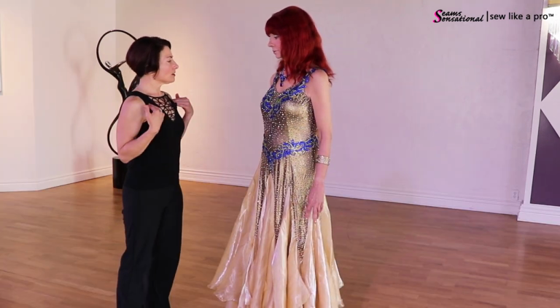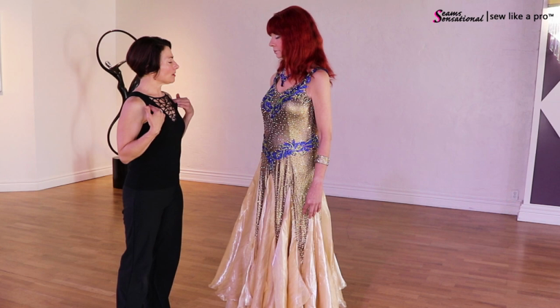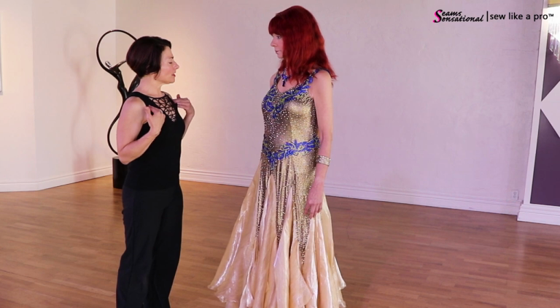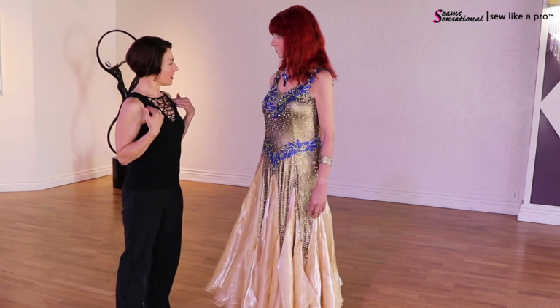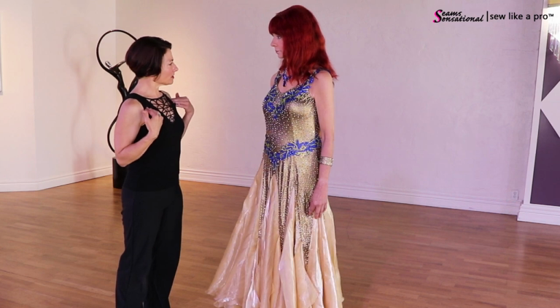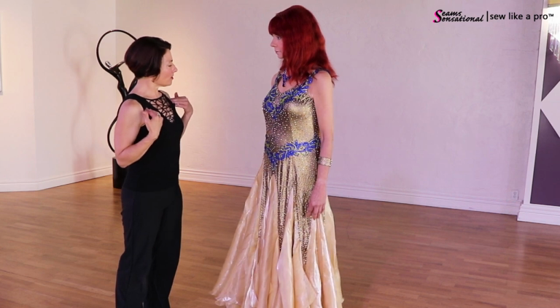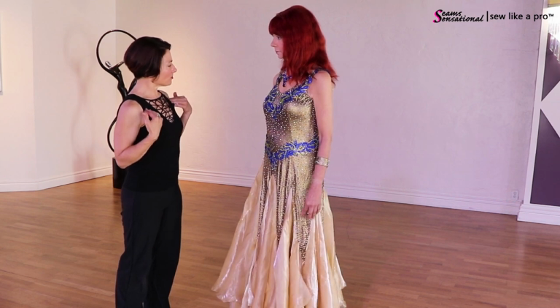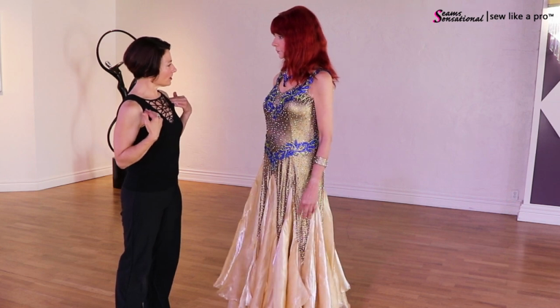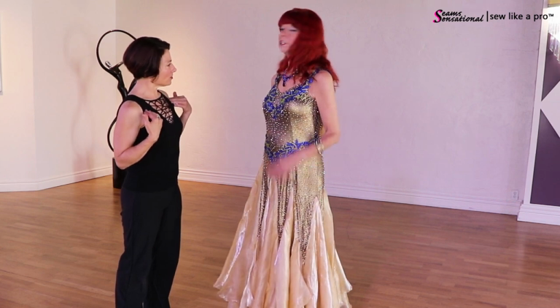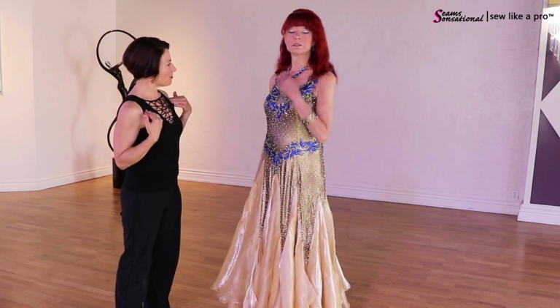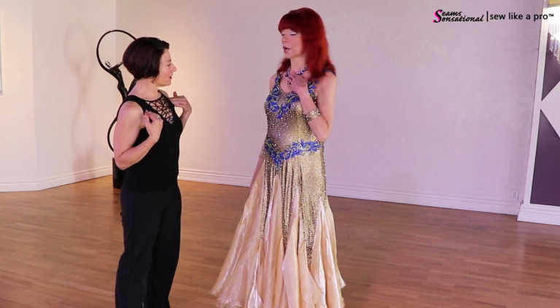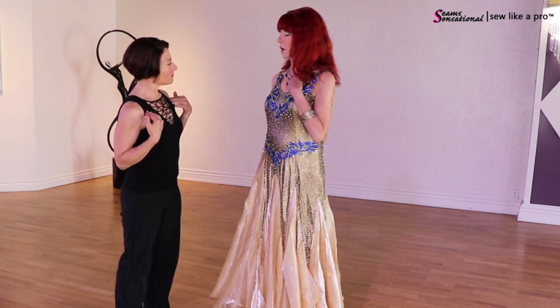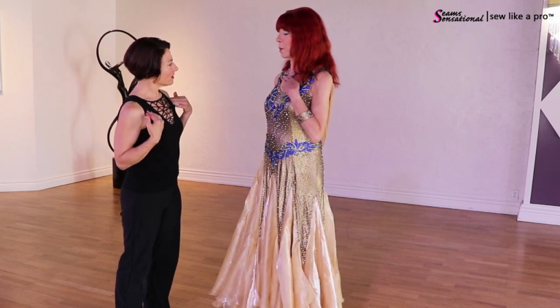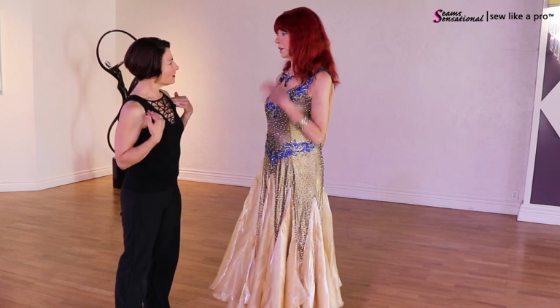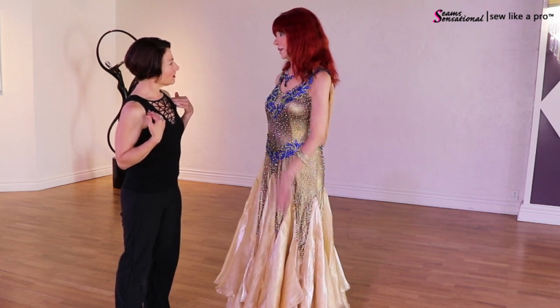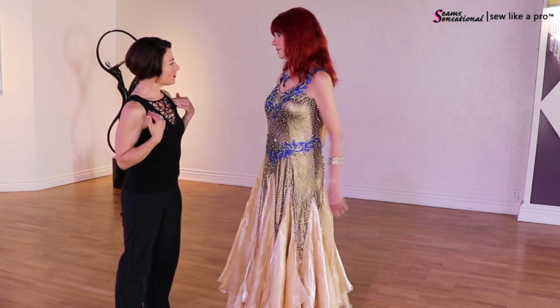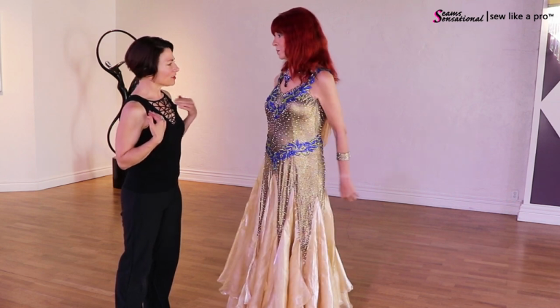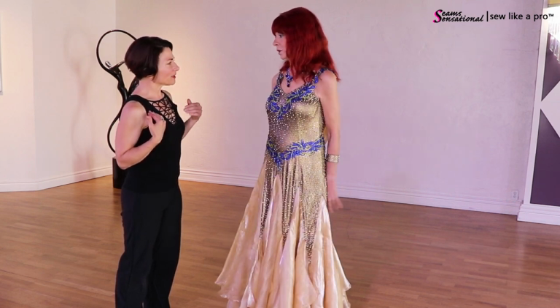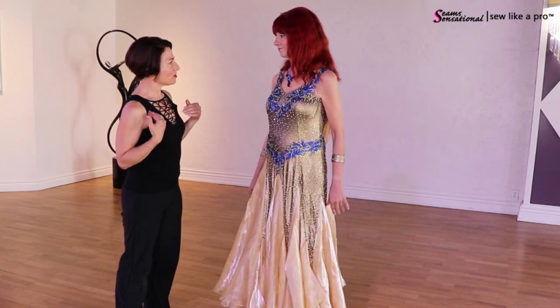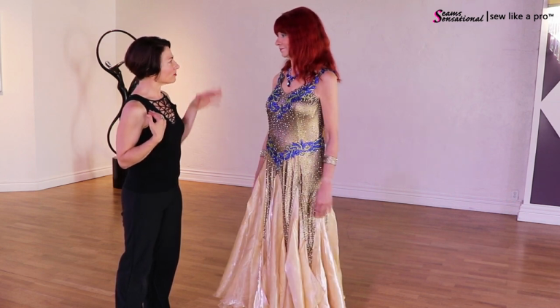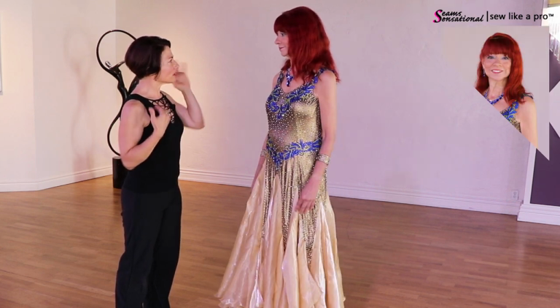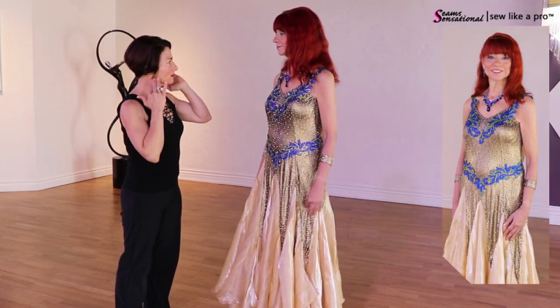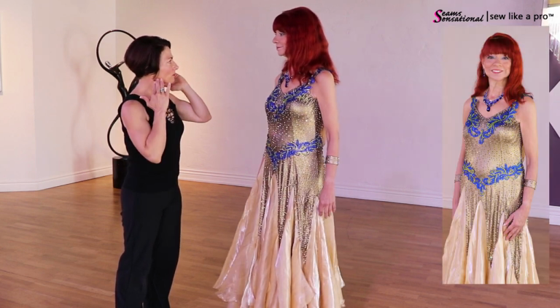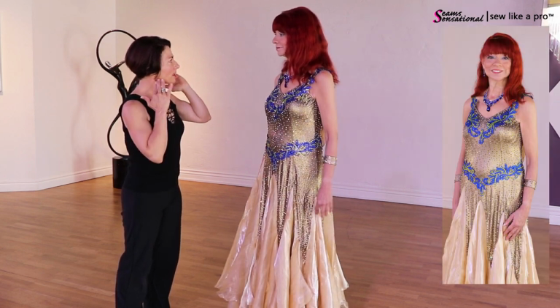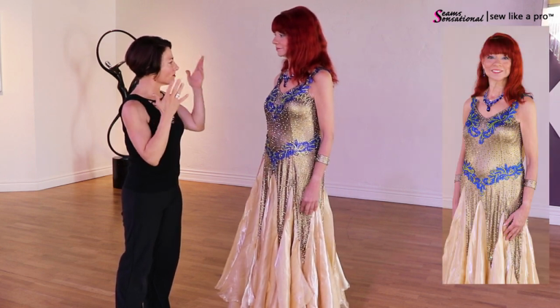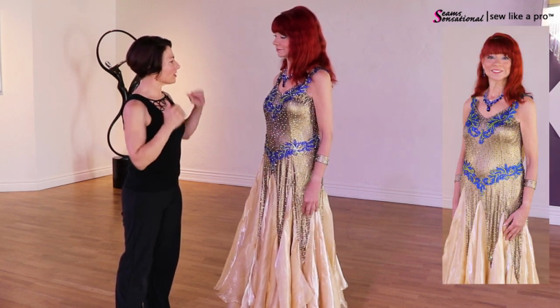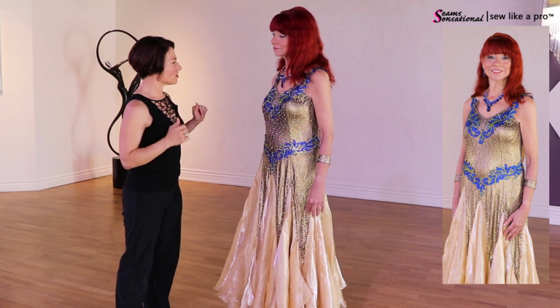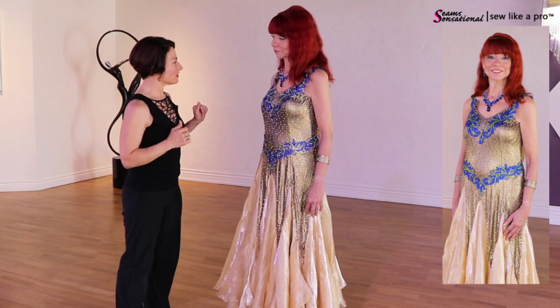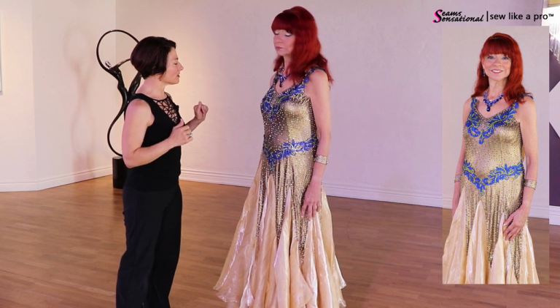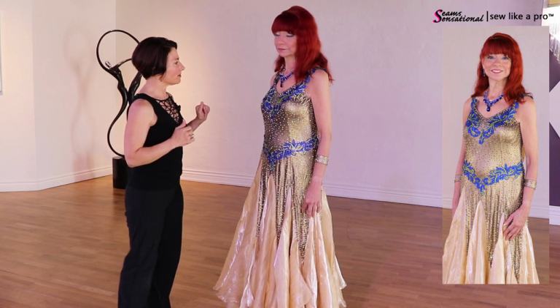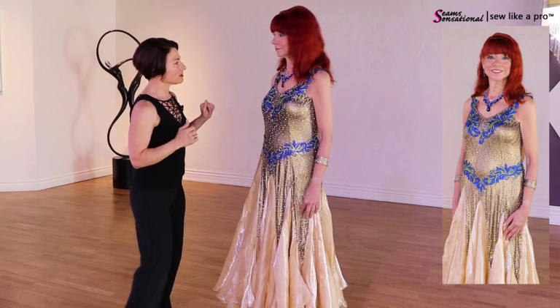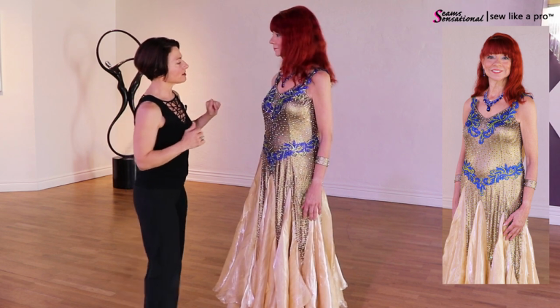Did the necklace come with the dress or did you buy it? I bought the necklace. It's really beautiful because it matches your earrings — that makes sense.